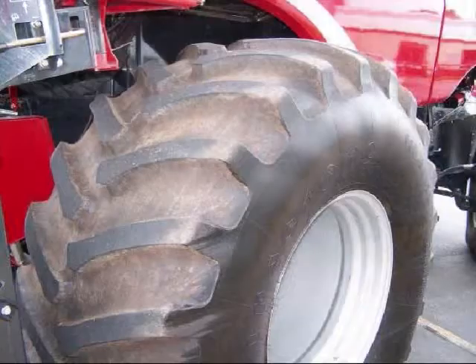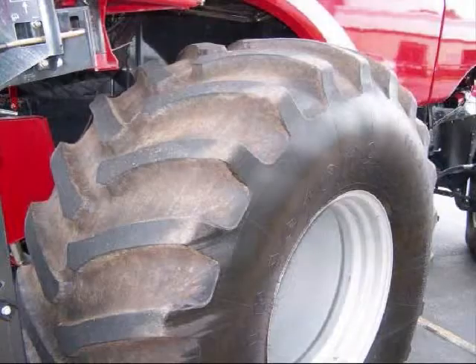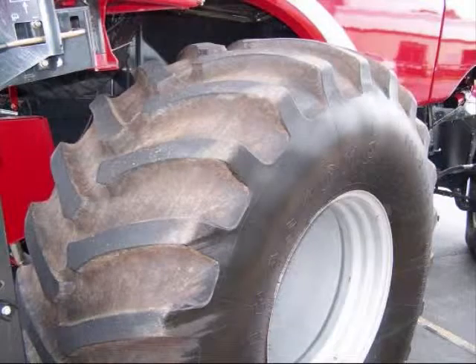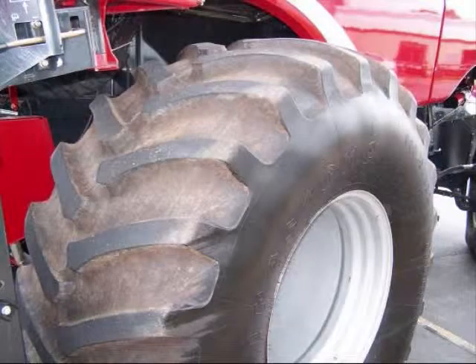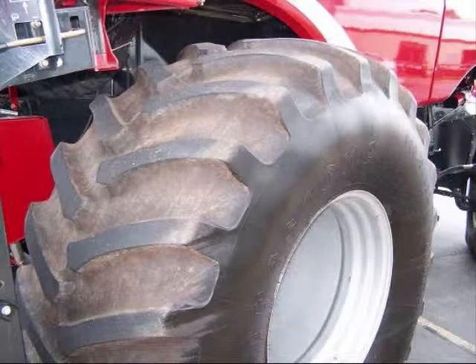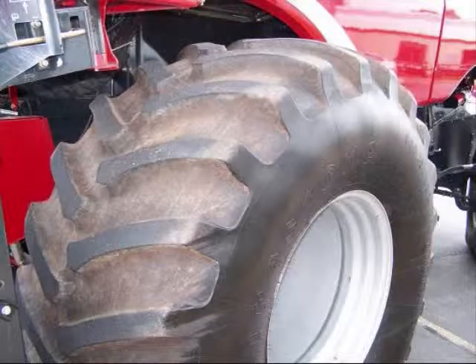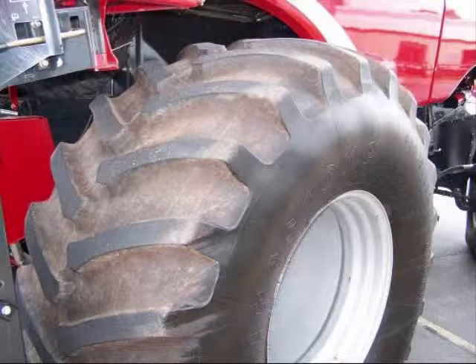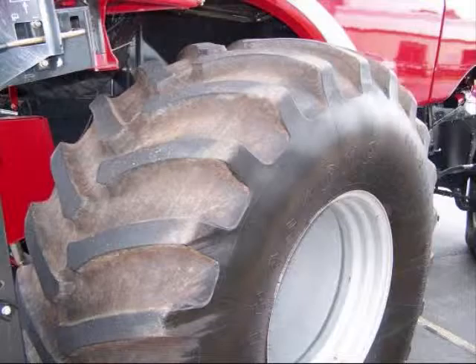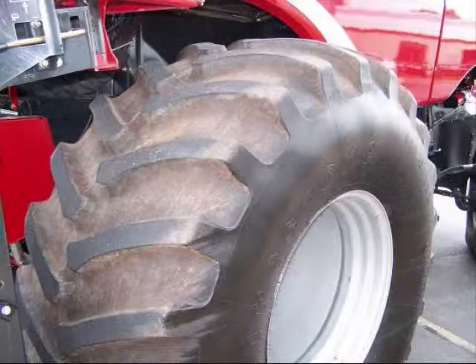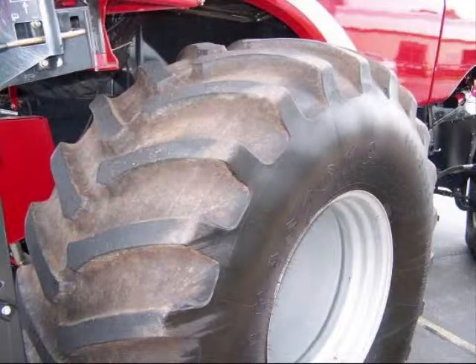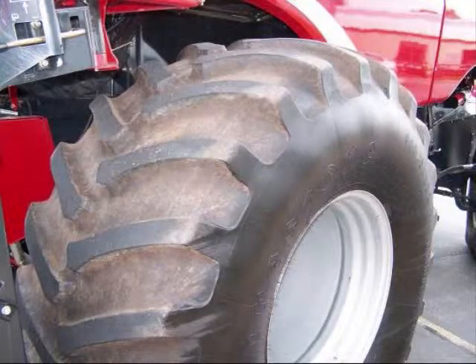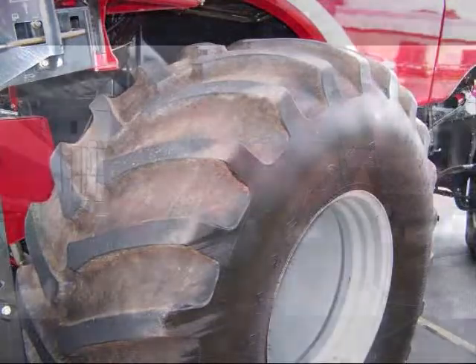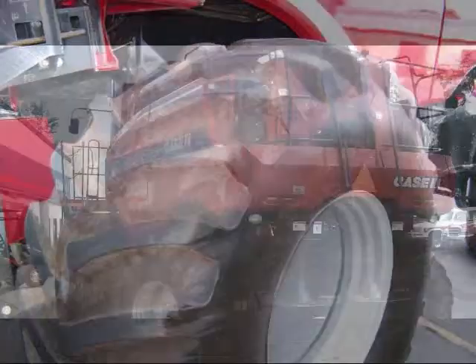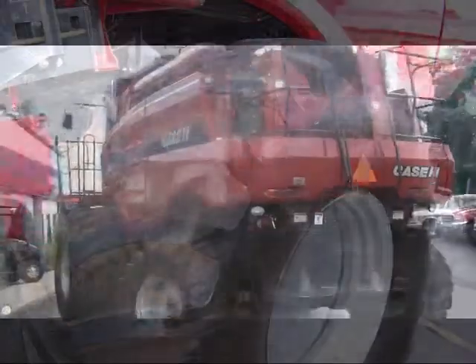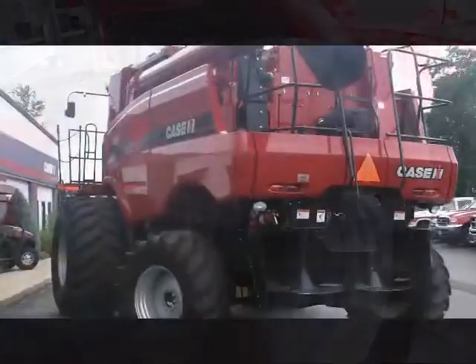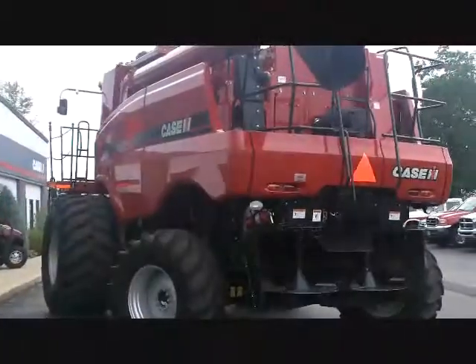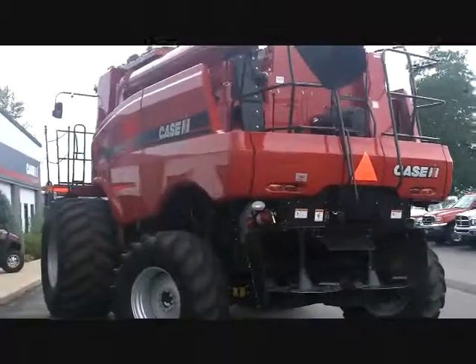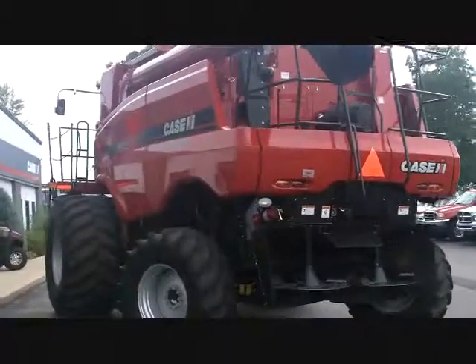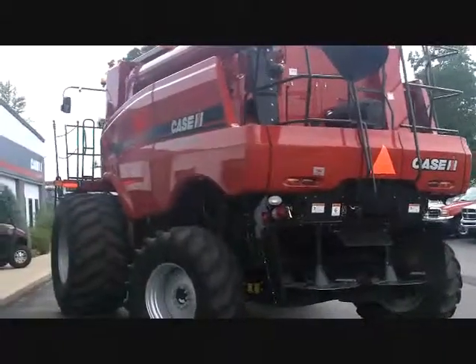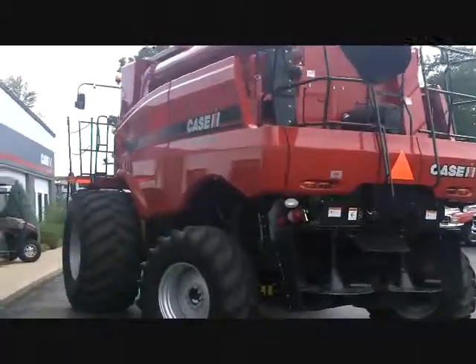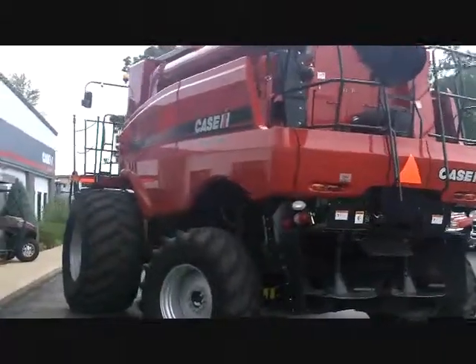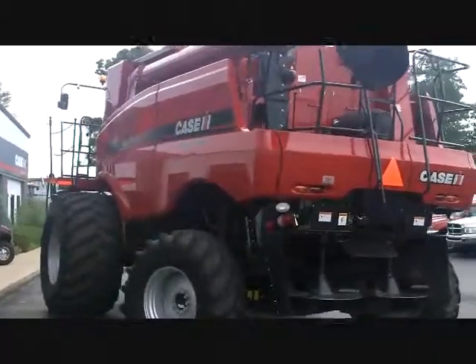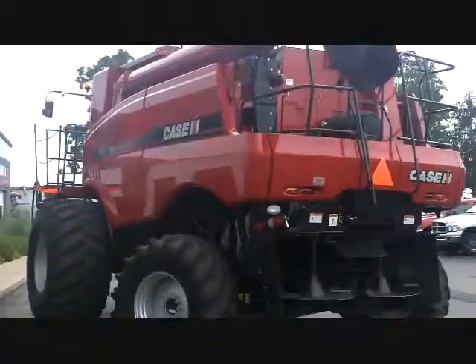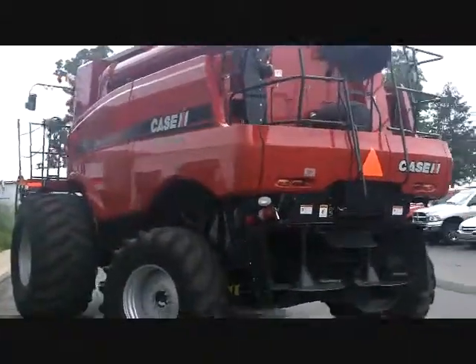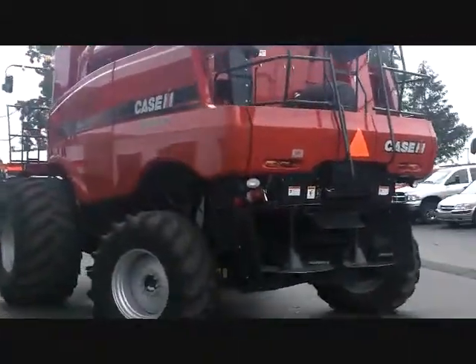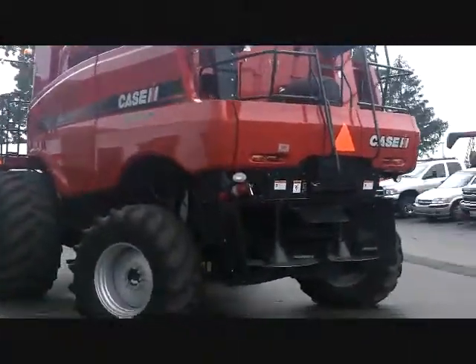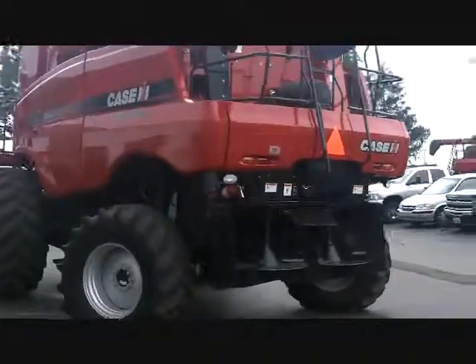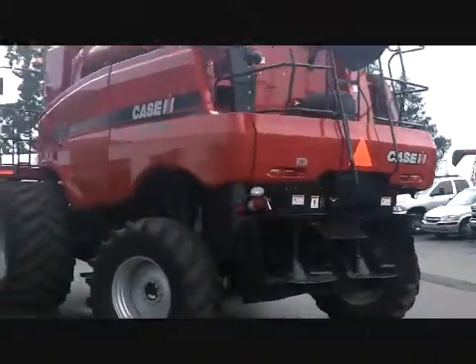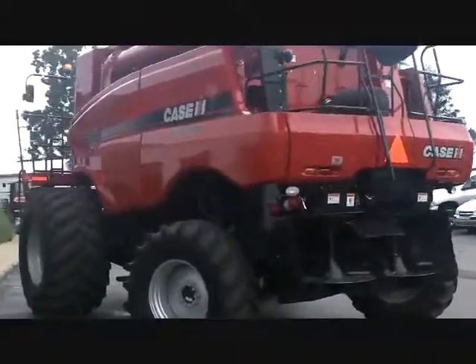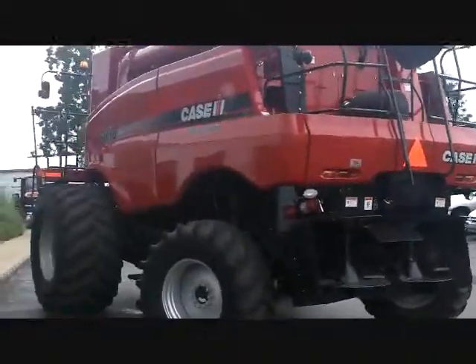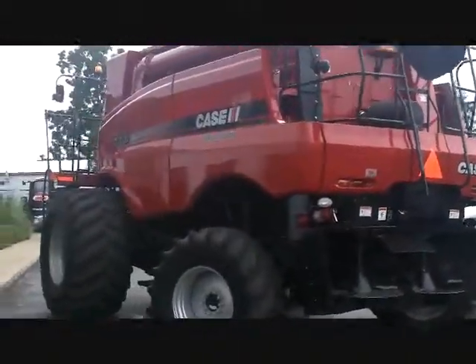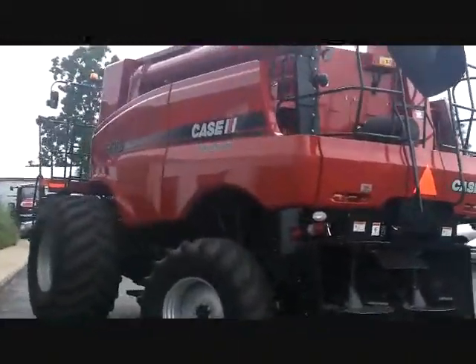The 6088 is in excellent condition with 960 R32 tires at 95 percent. It's 100 percent field ready and has been serviced in our shop.